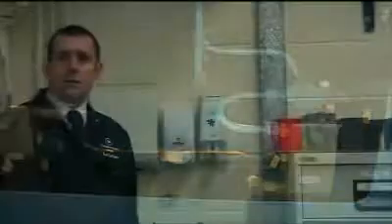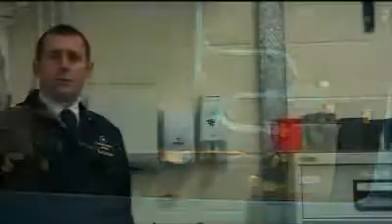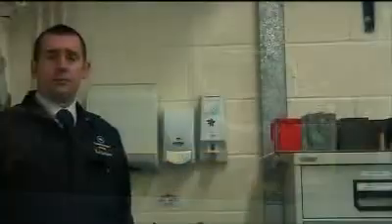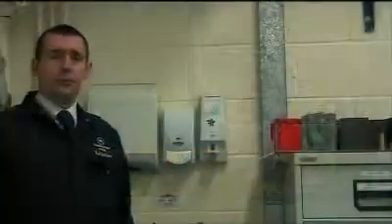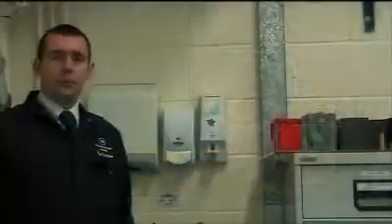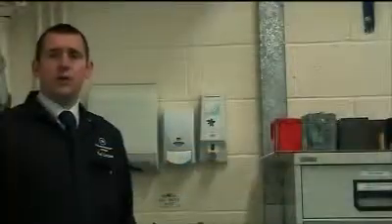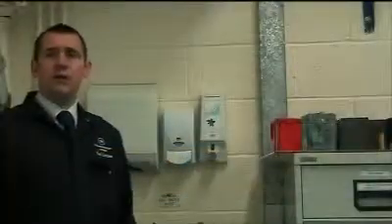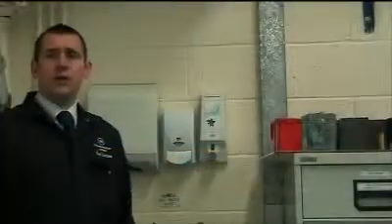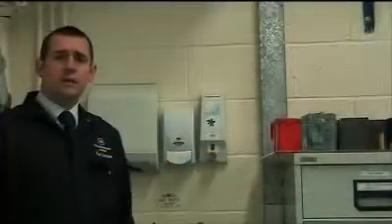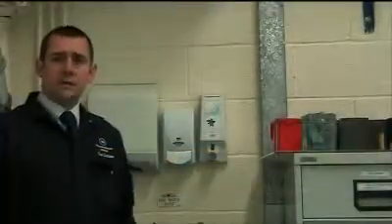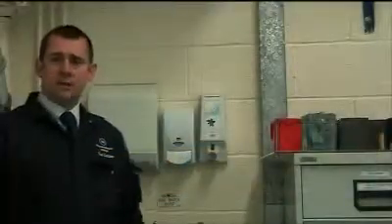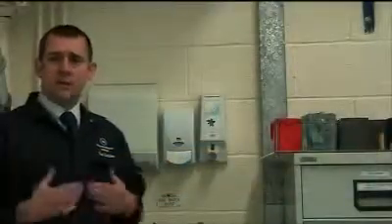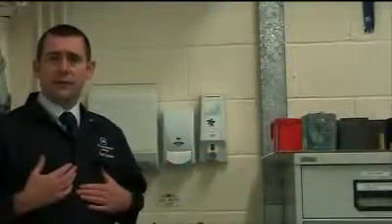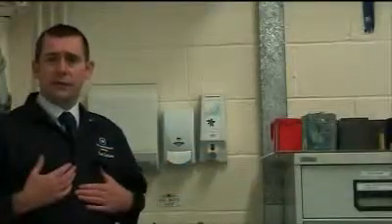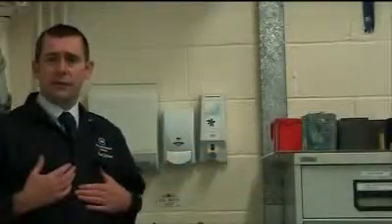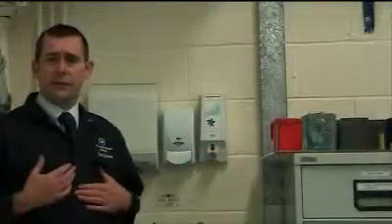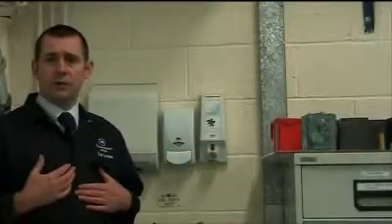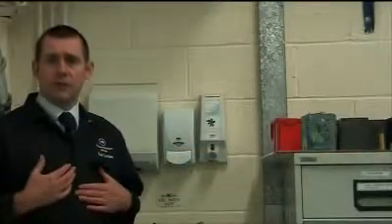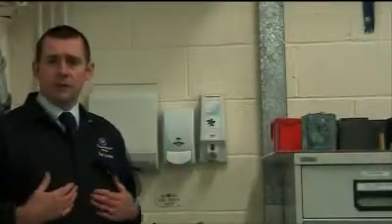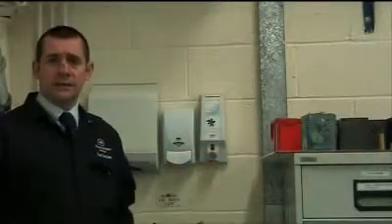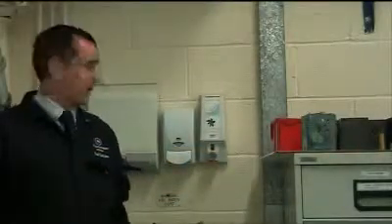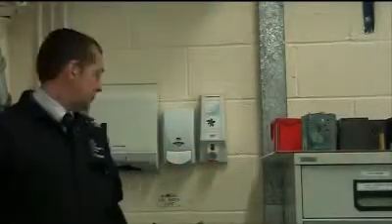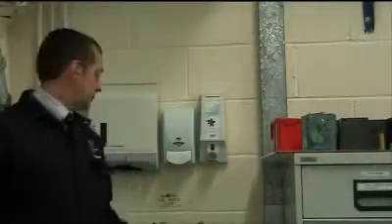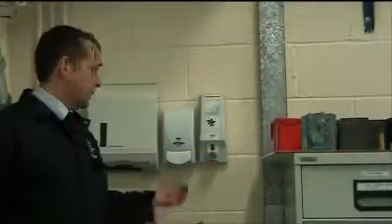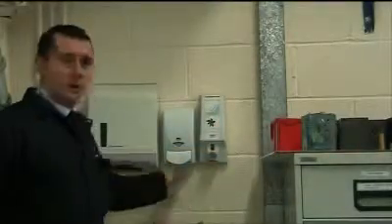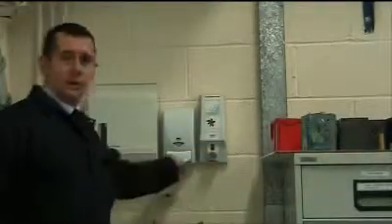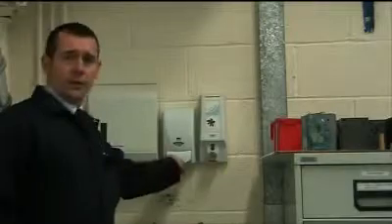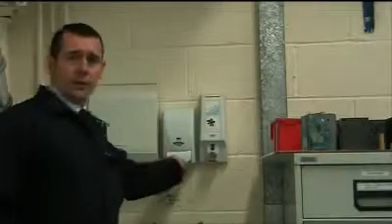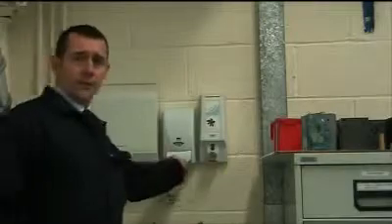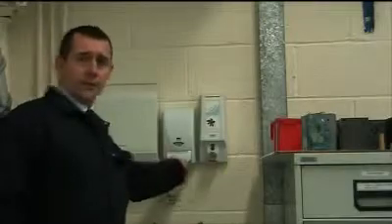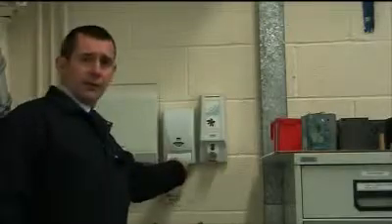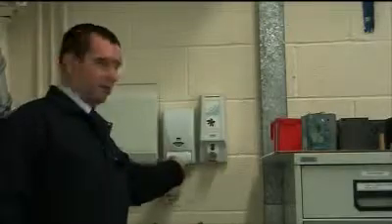Before starting work it's essential you have your overalls on, safety boots, and have applied barrier cream.